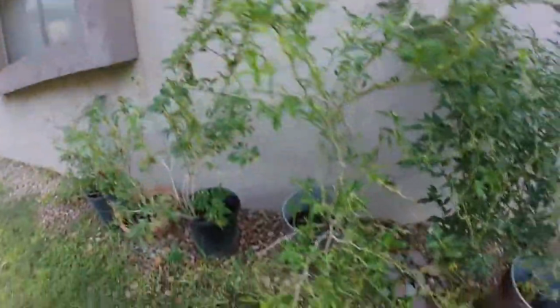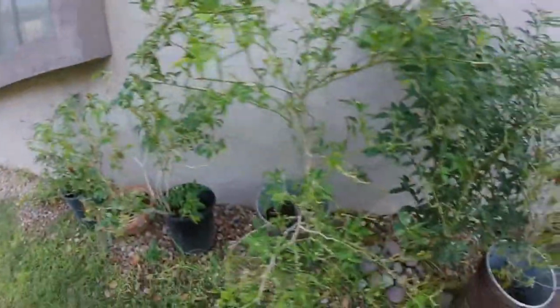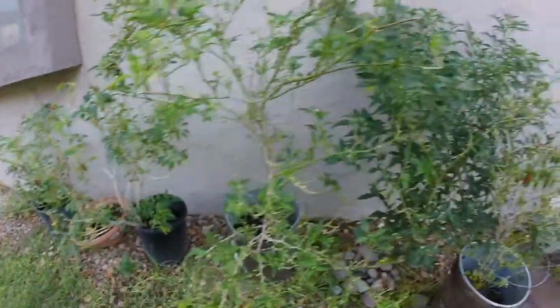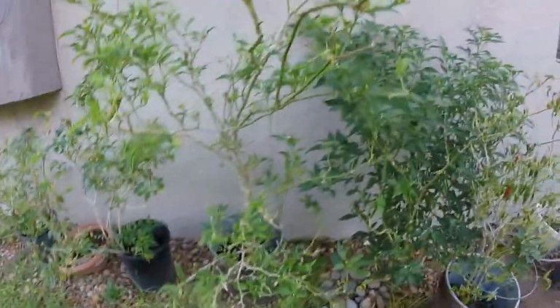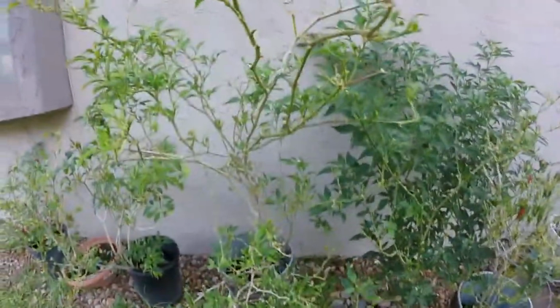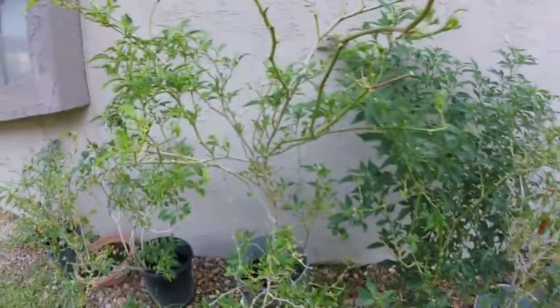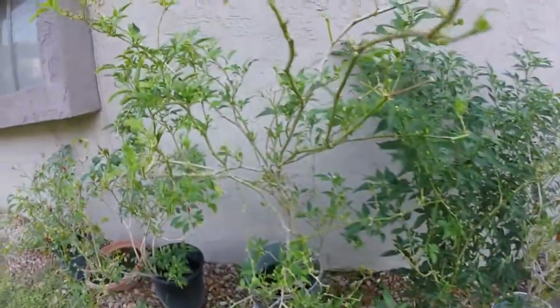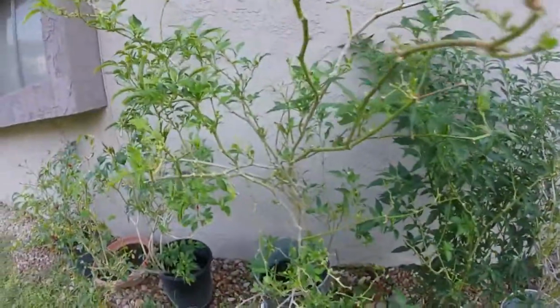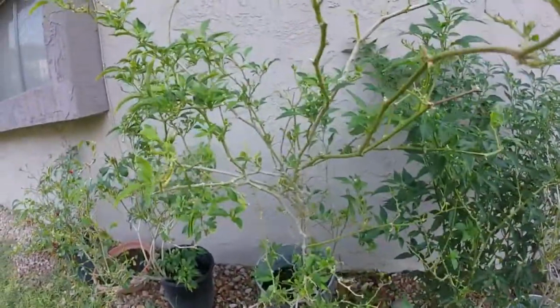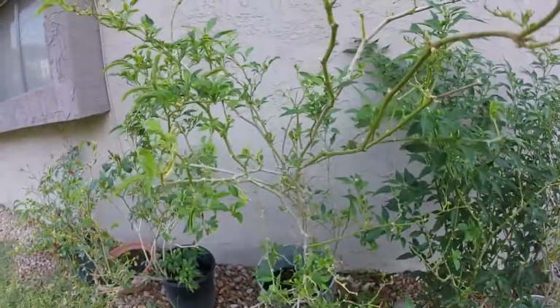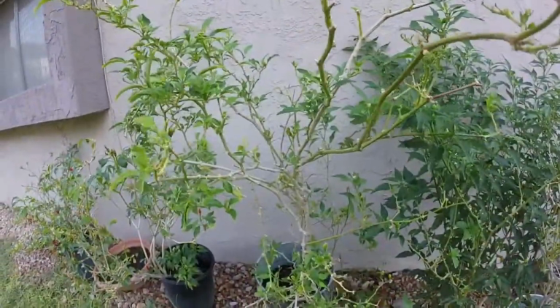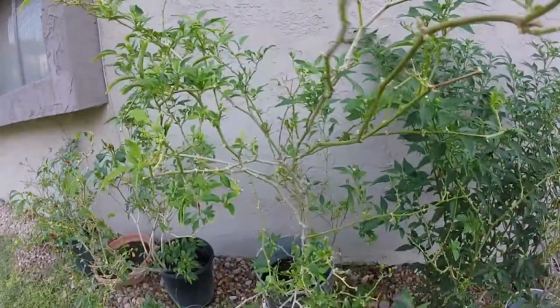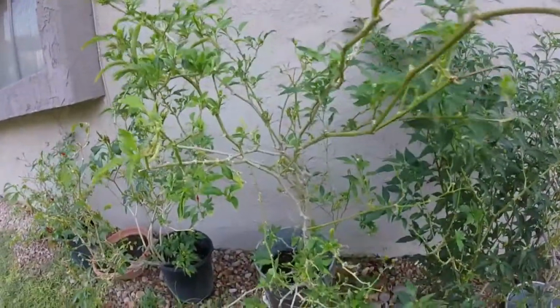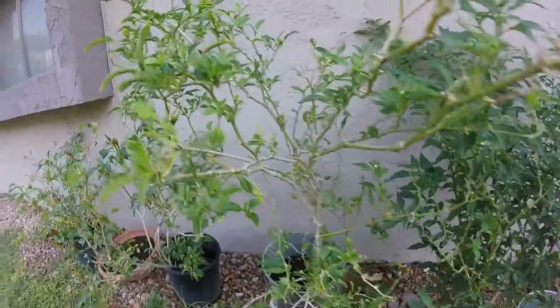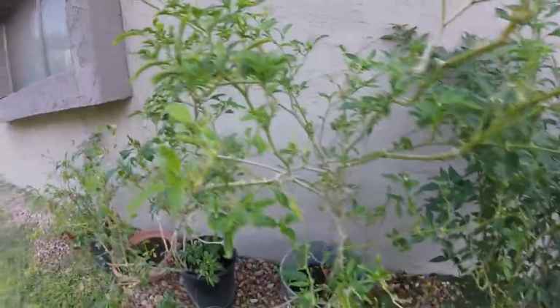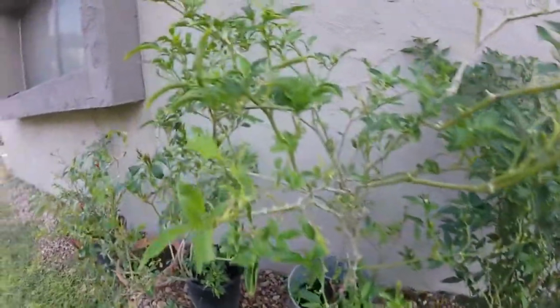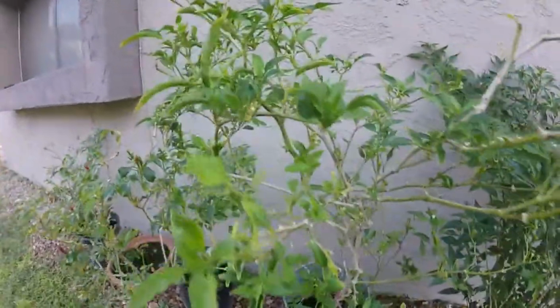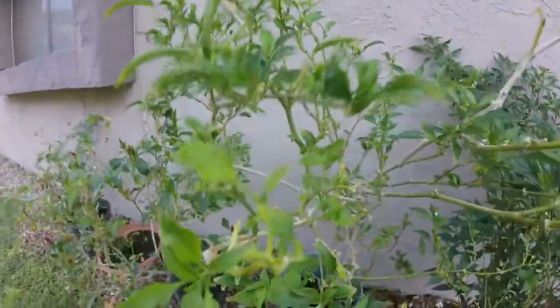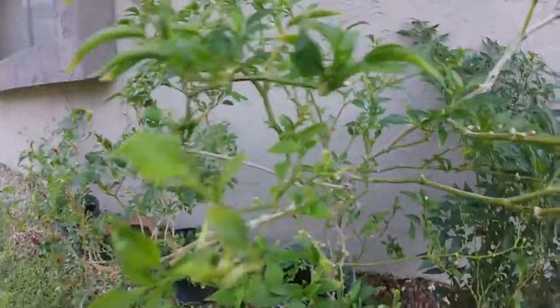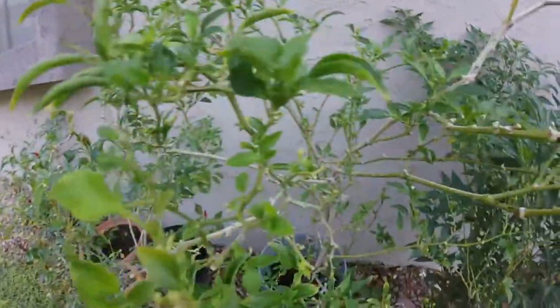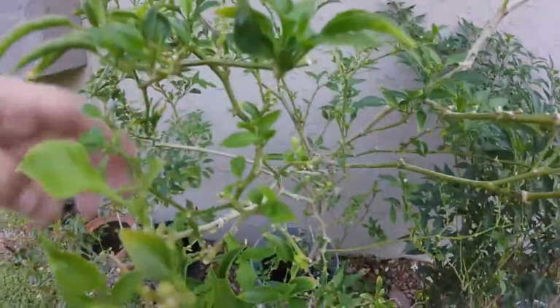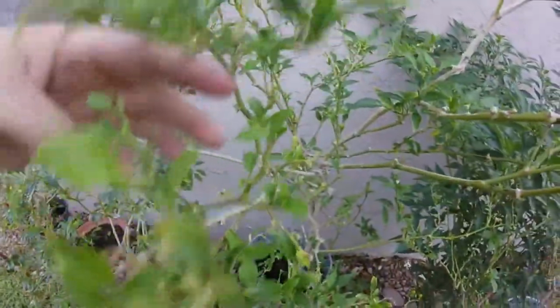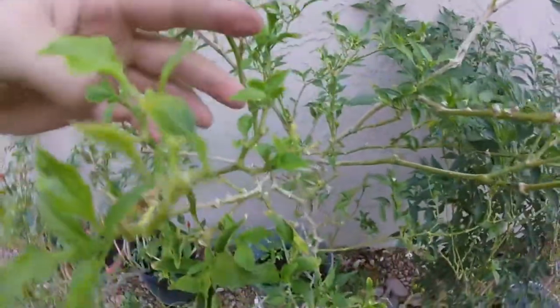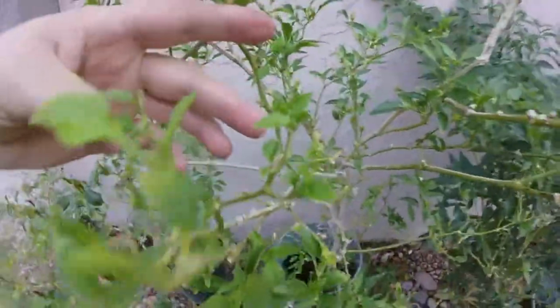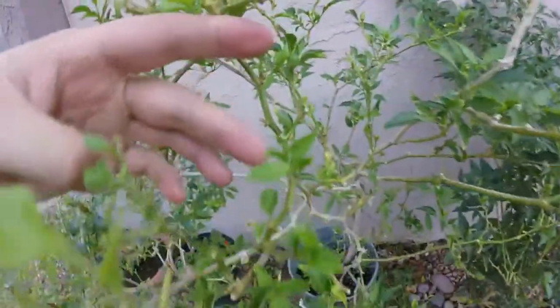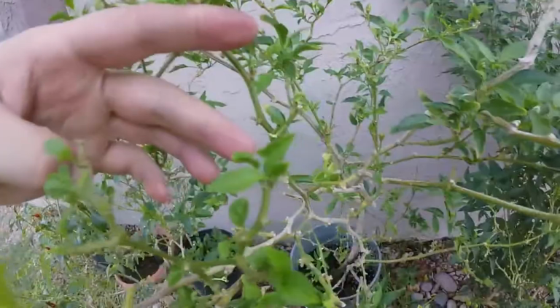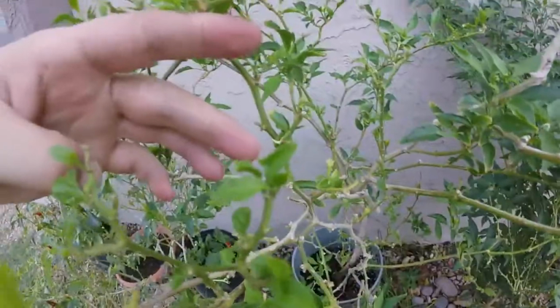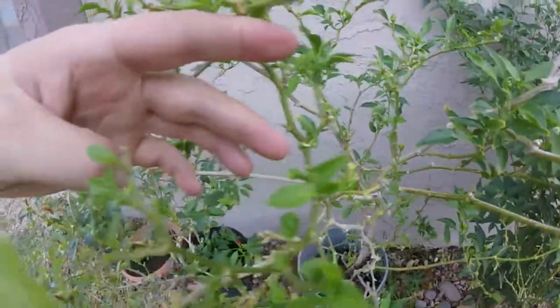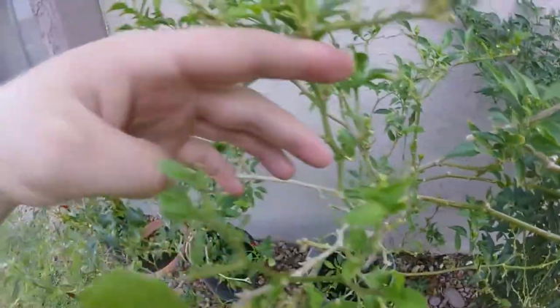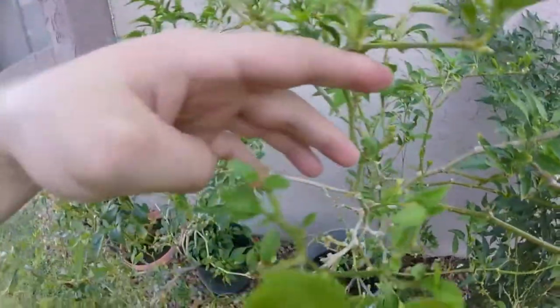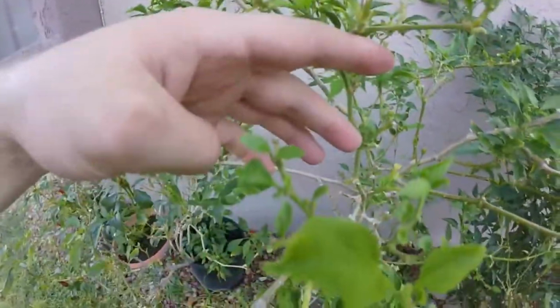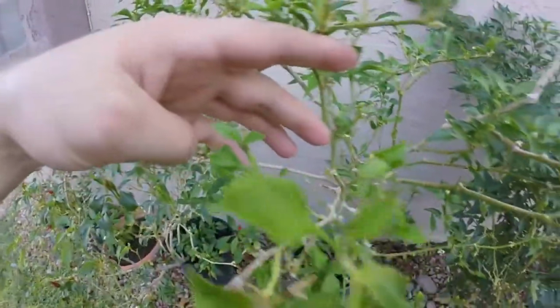The big peaking that I have in the bucket here, it's getting new growth in a few spots.